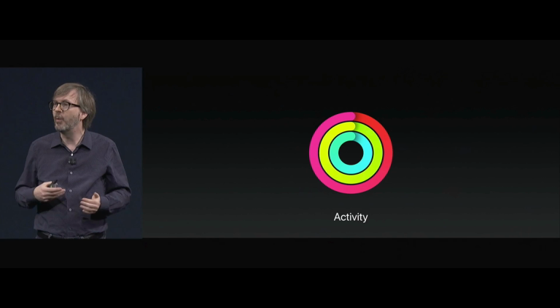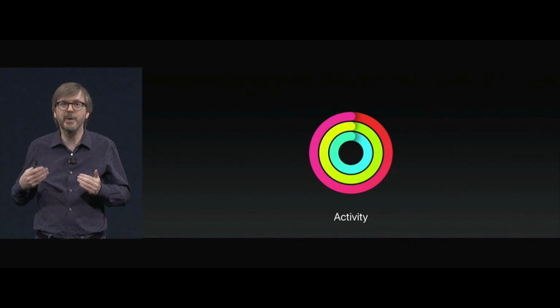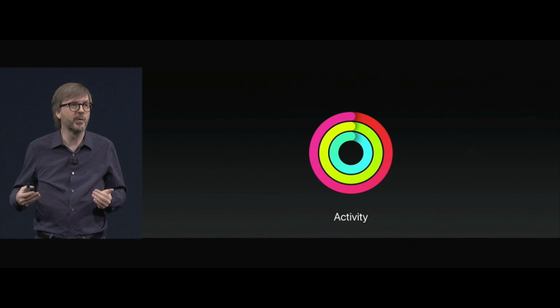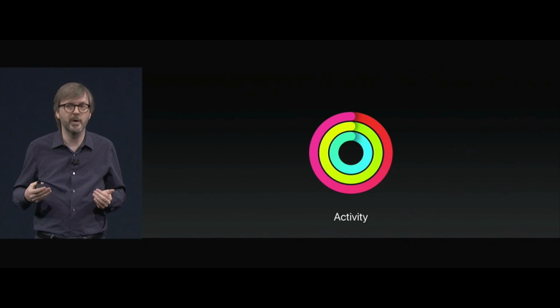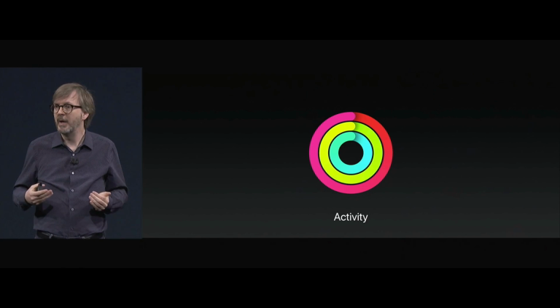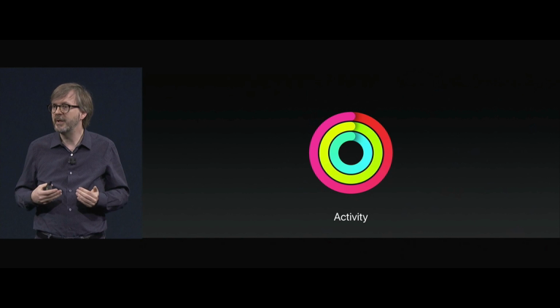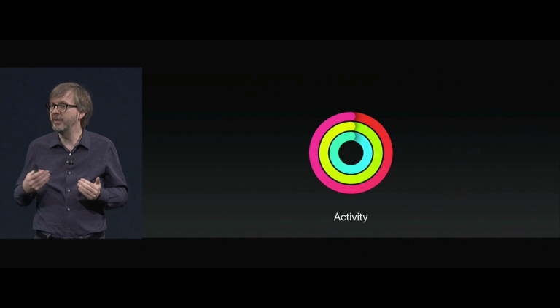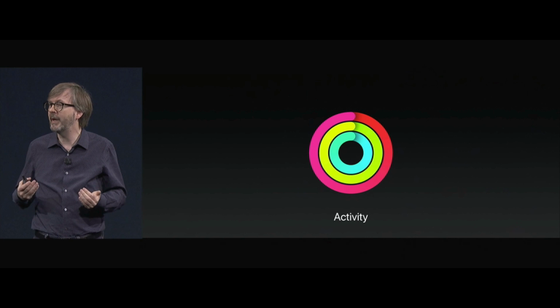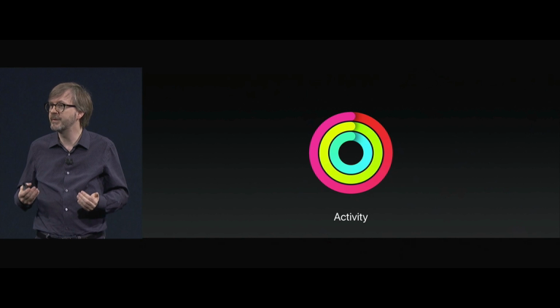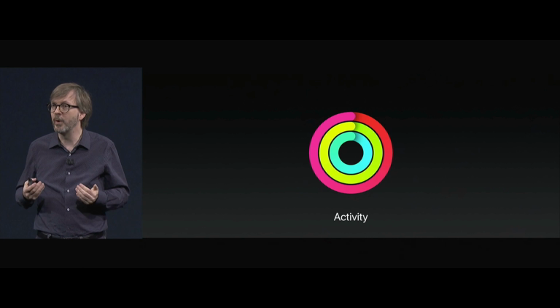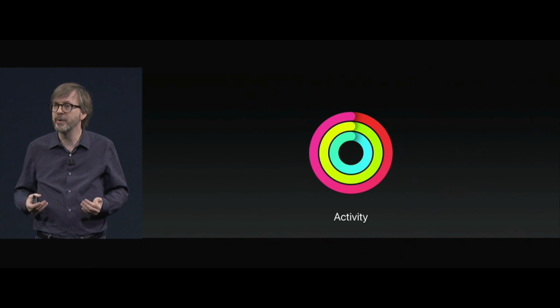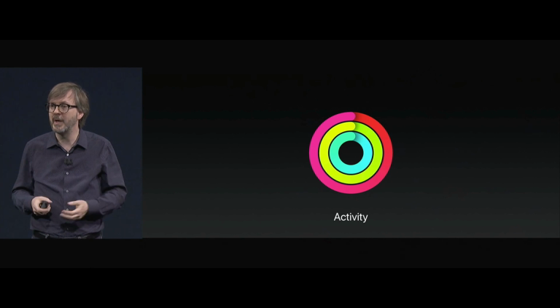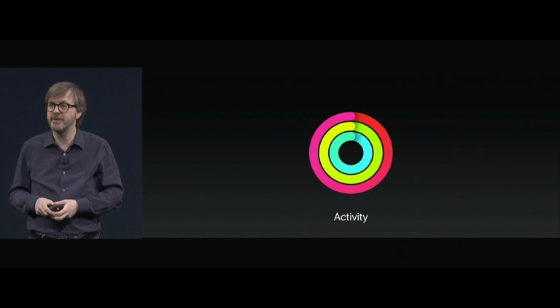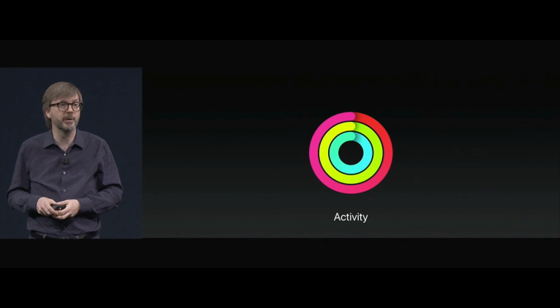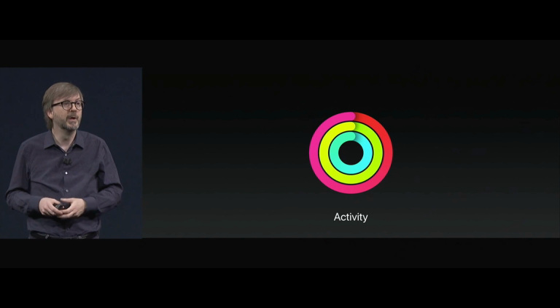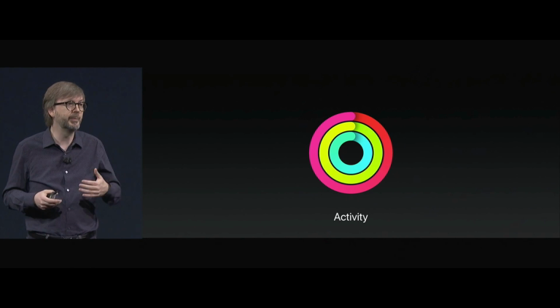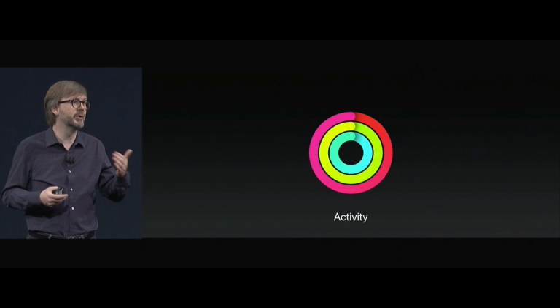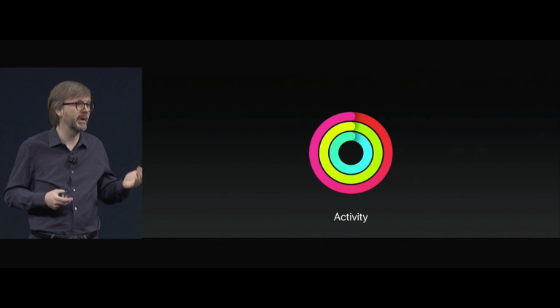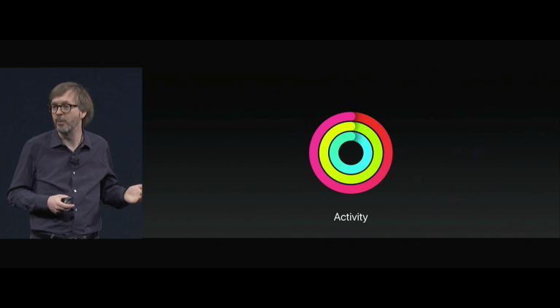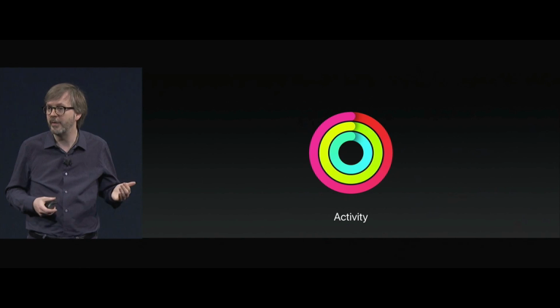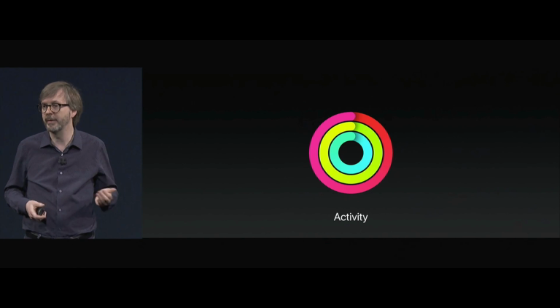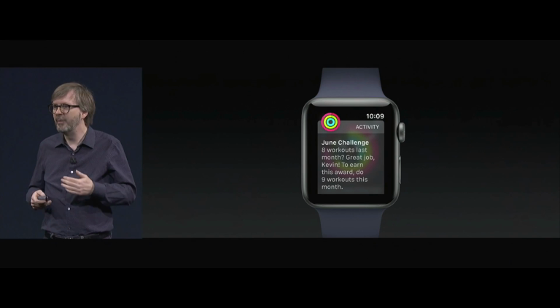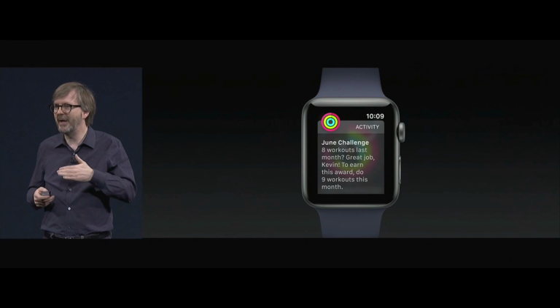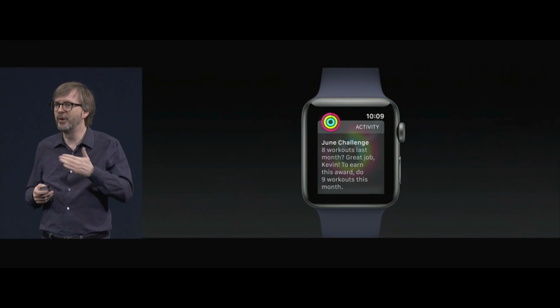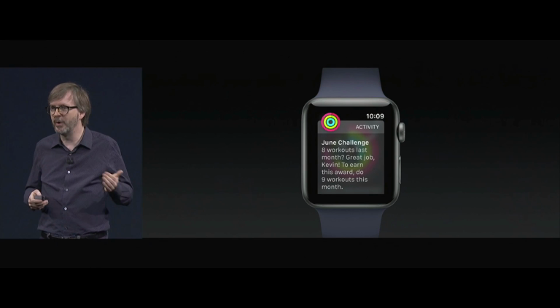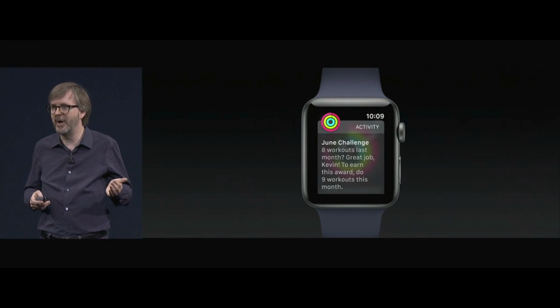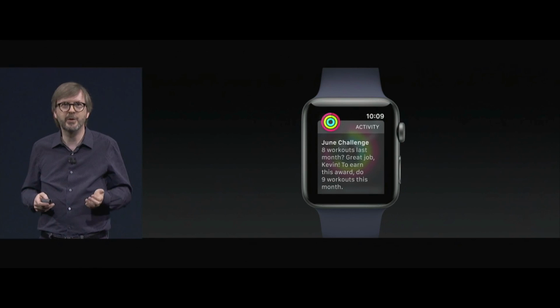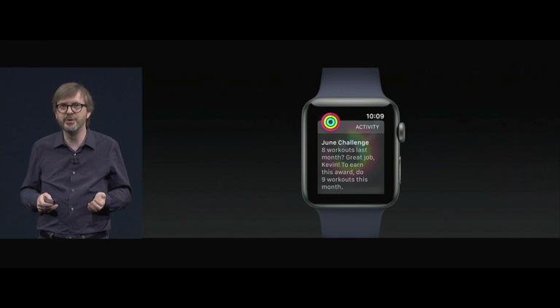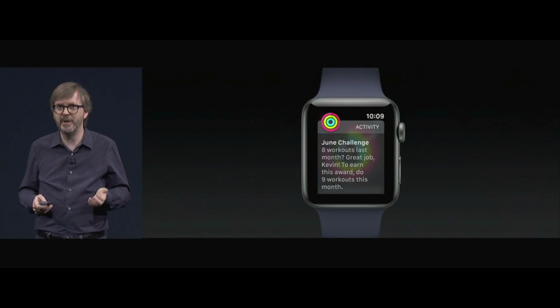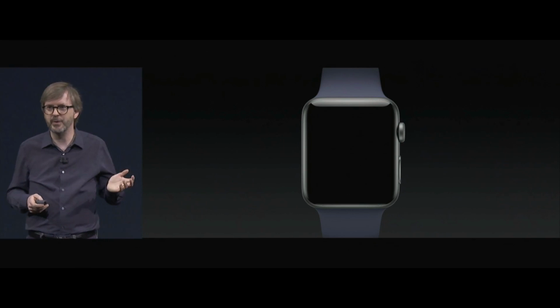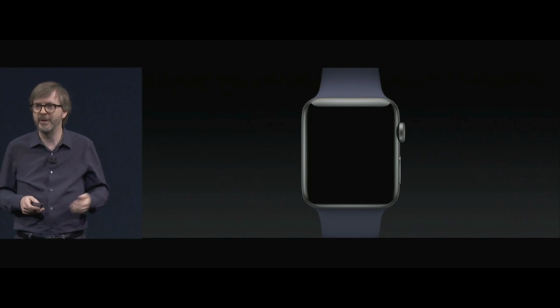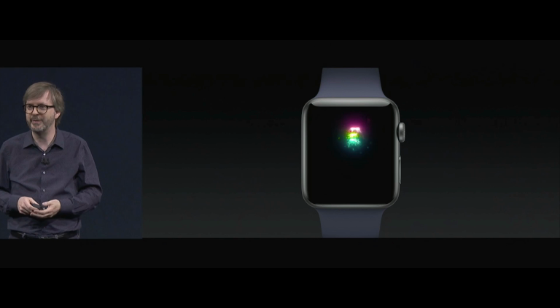In watchOS 4, activity notifications are more personalized to you to help you close your rings more often. We've added a little bit more fun when you close your rings or earn an achievement.